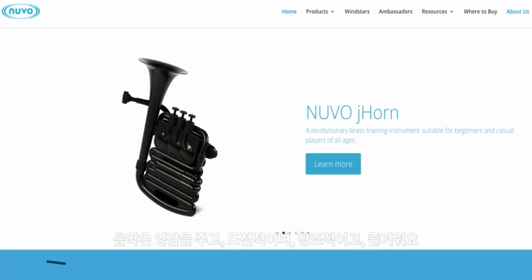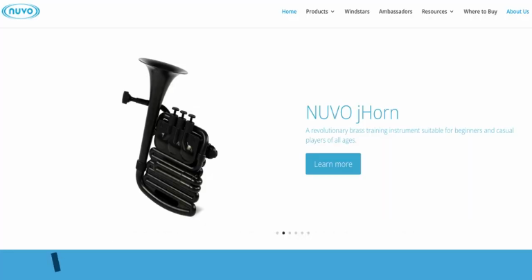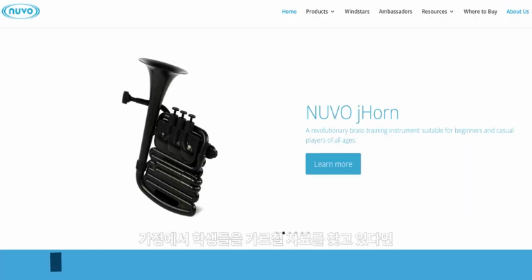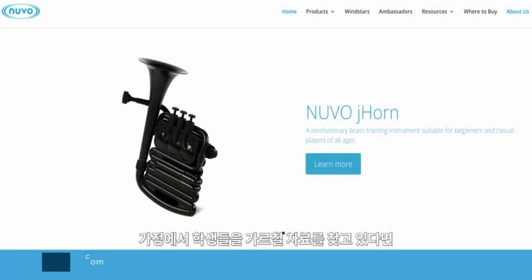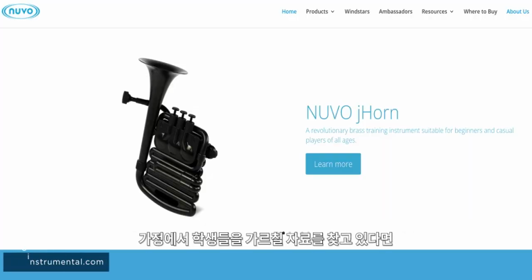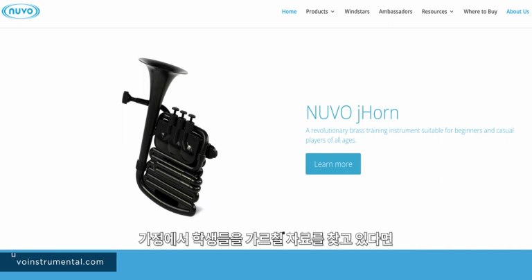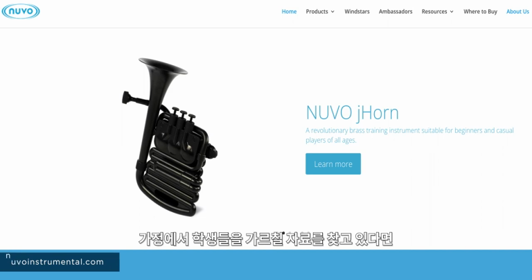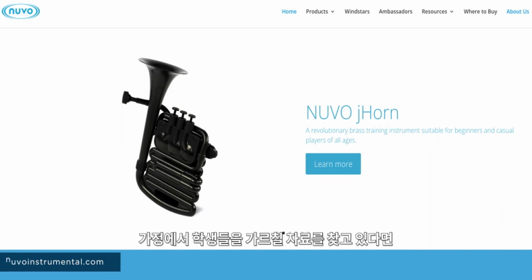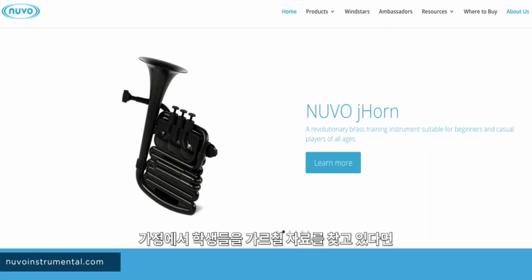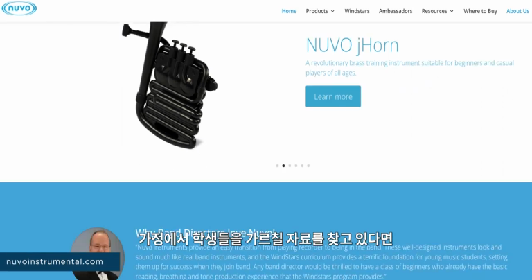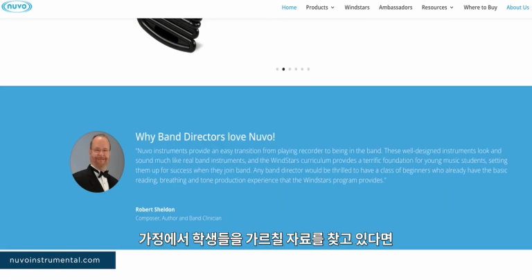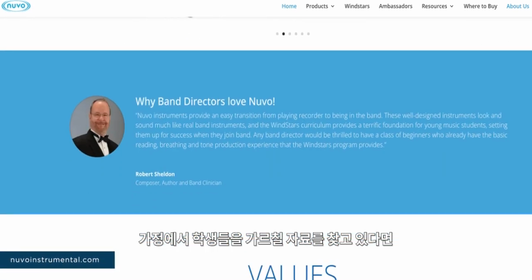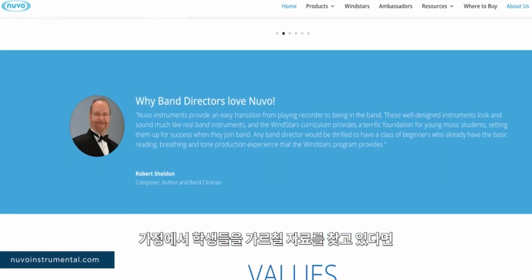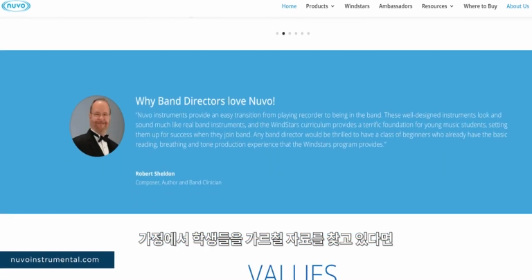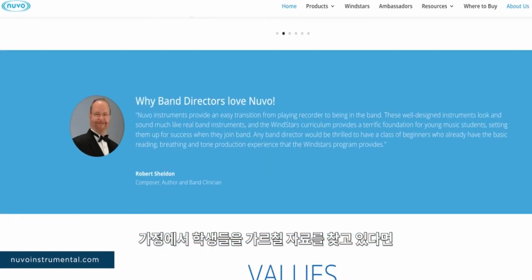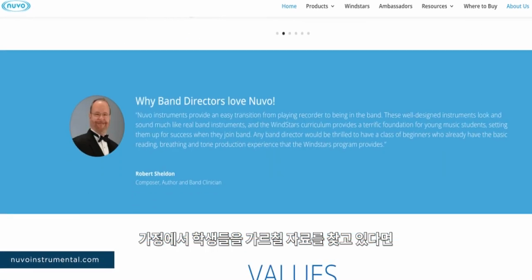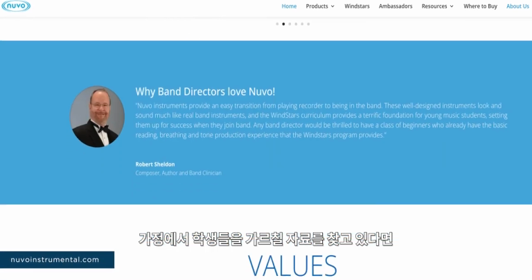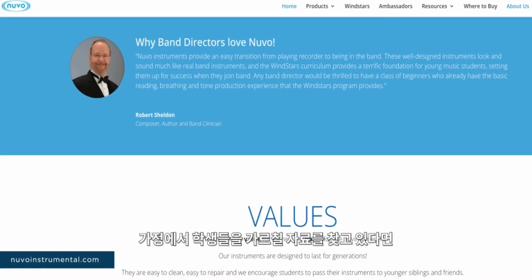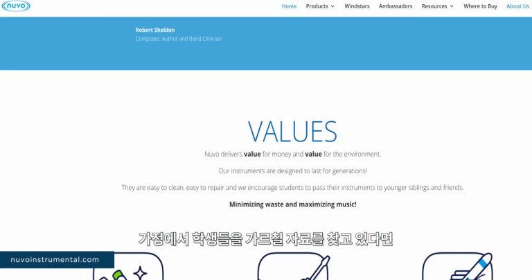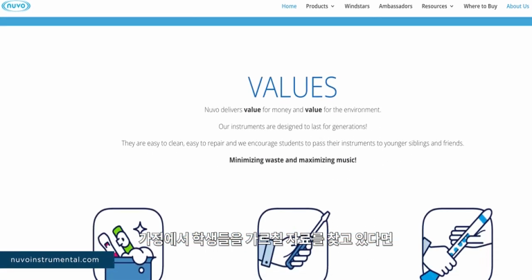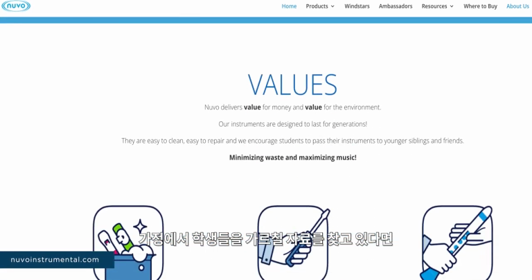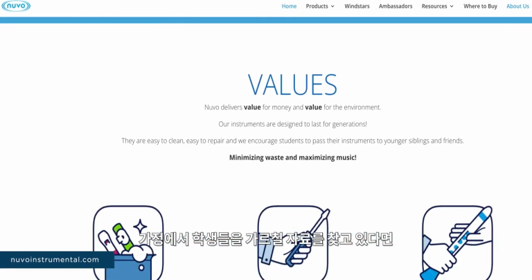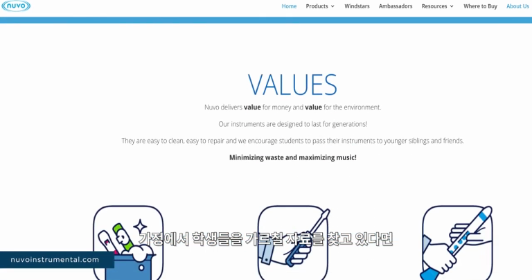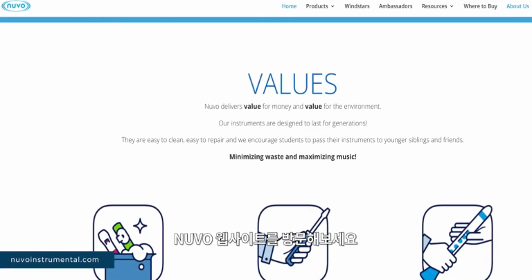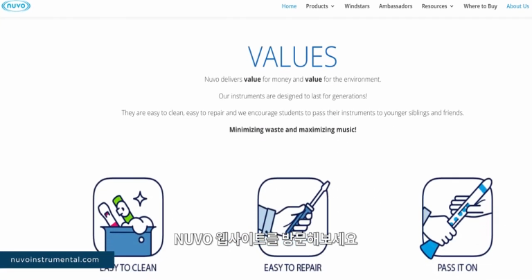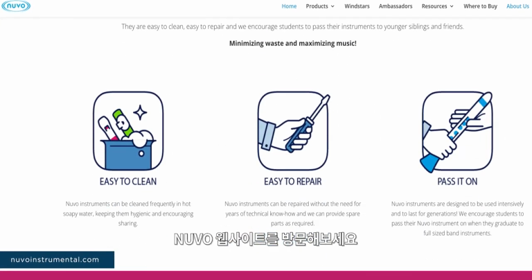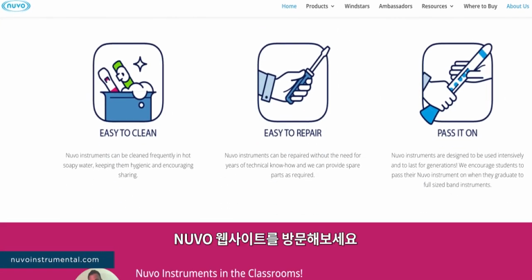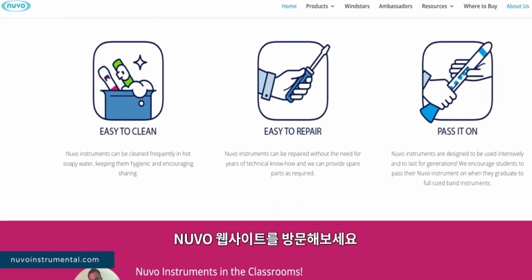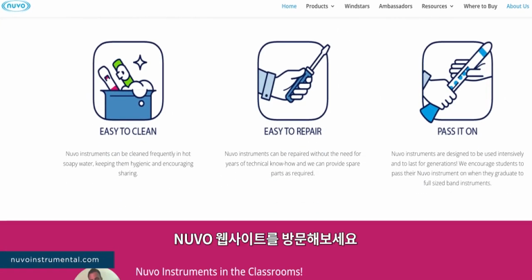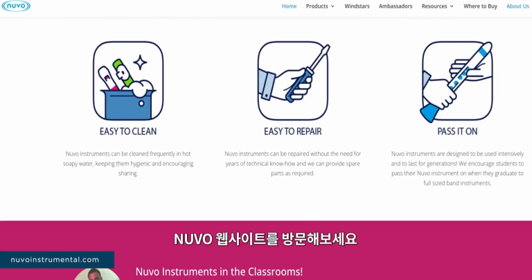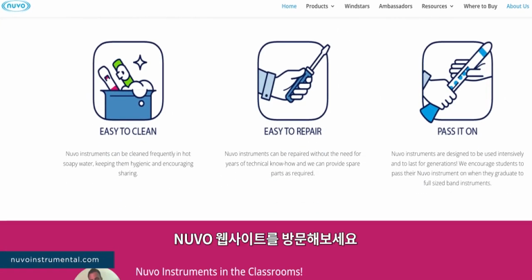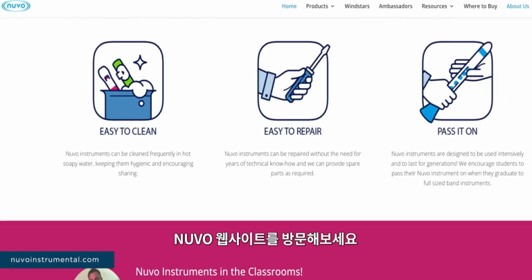If you're looking for a resource to support your students' learning at home, you can visit the Nouveau website.